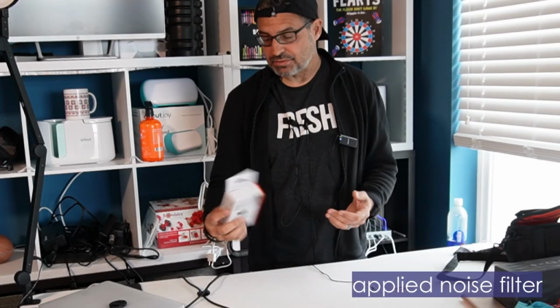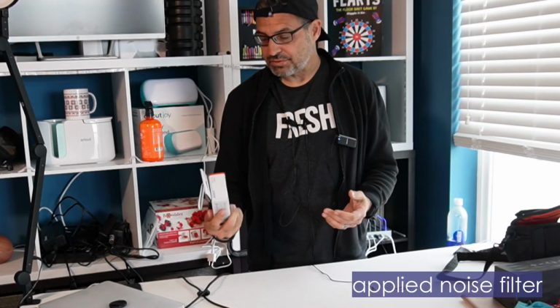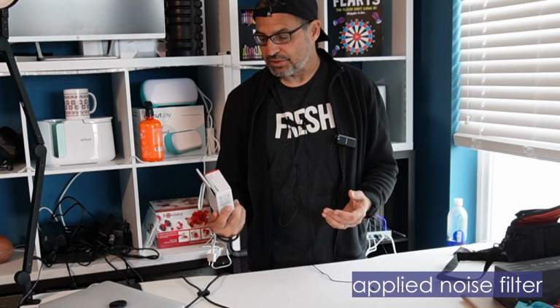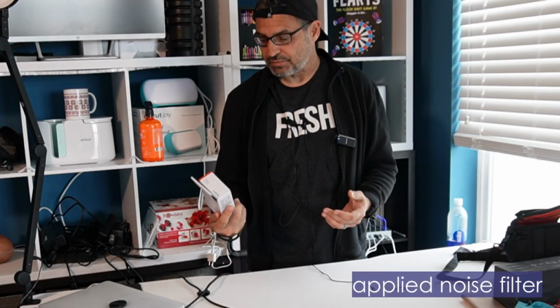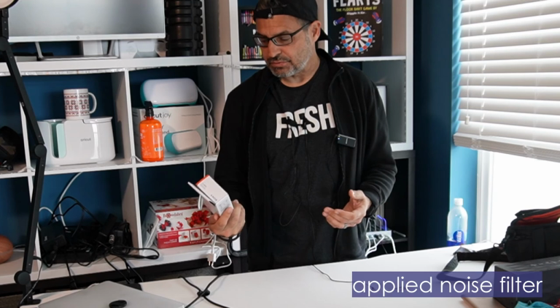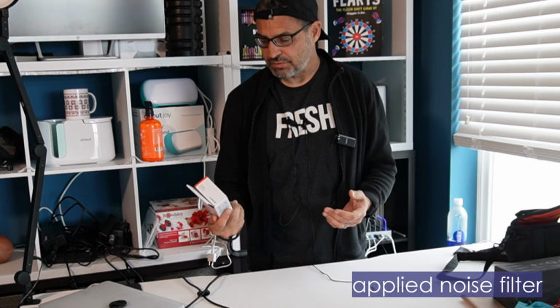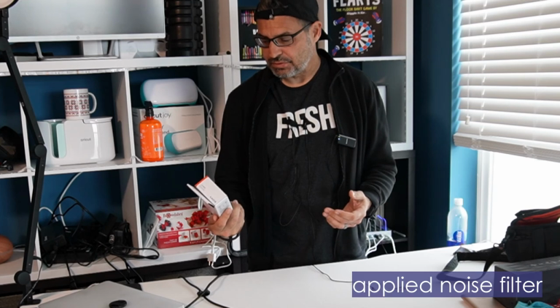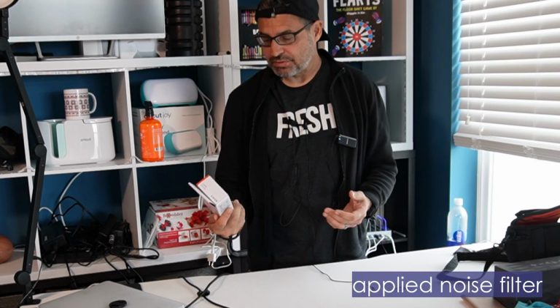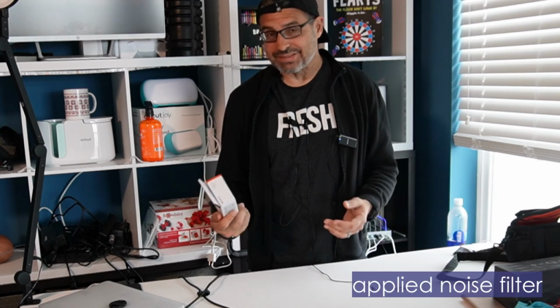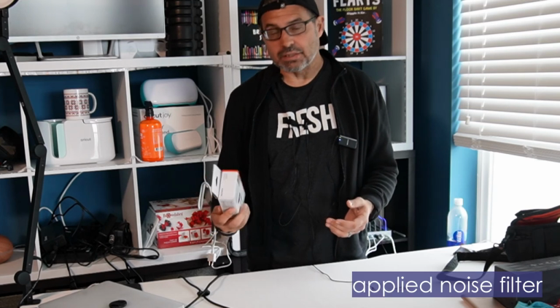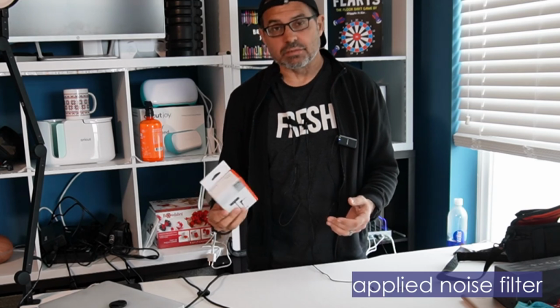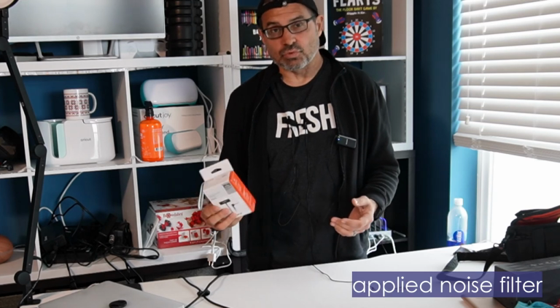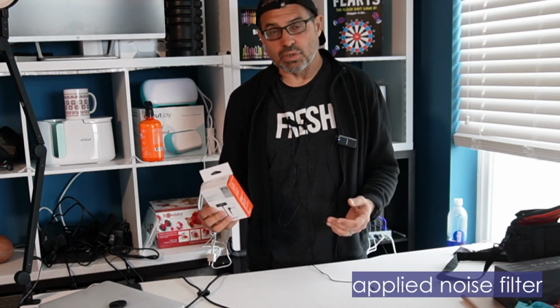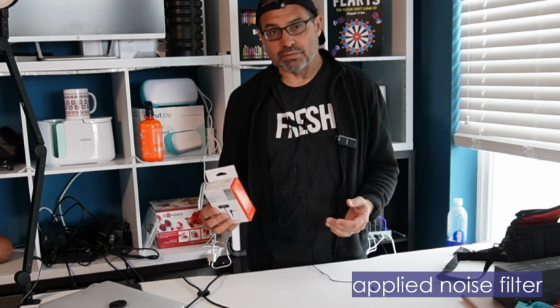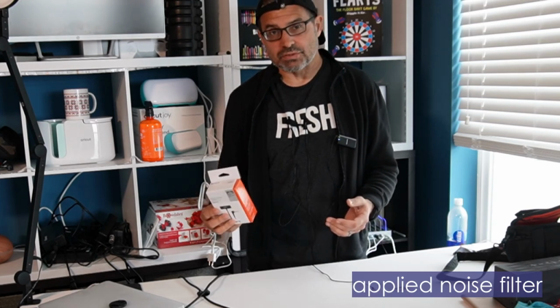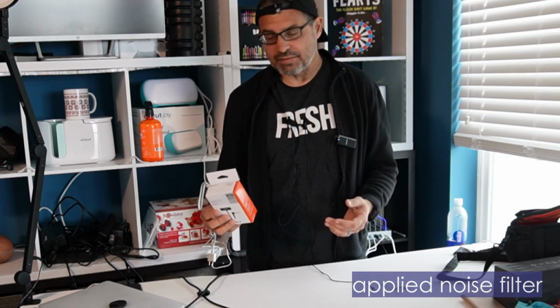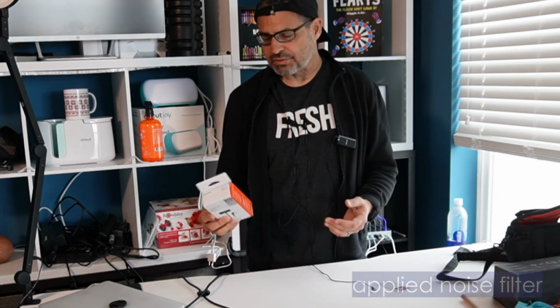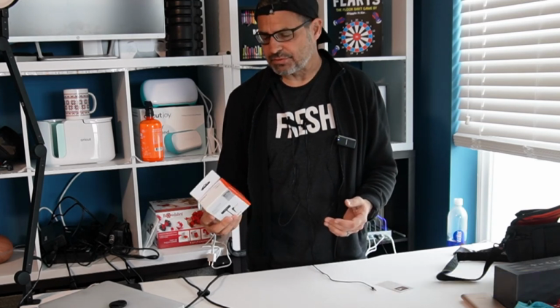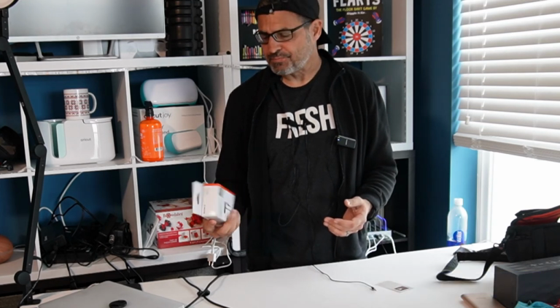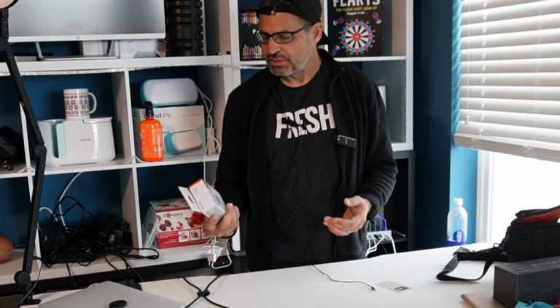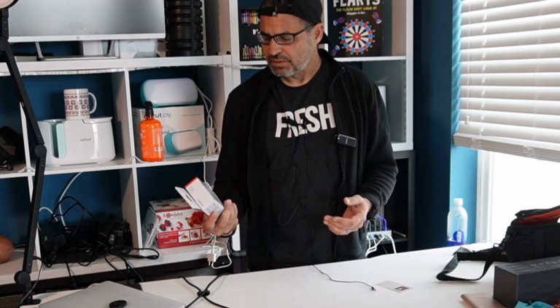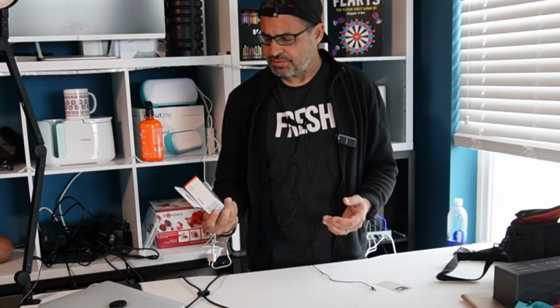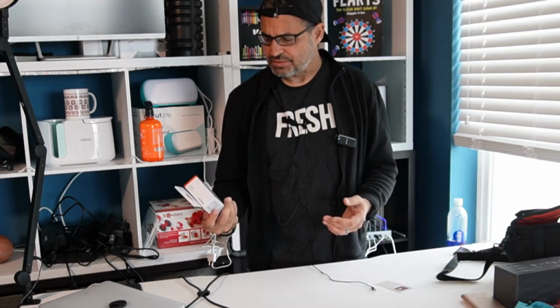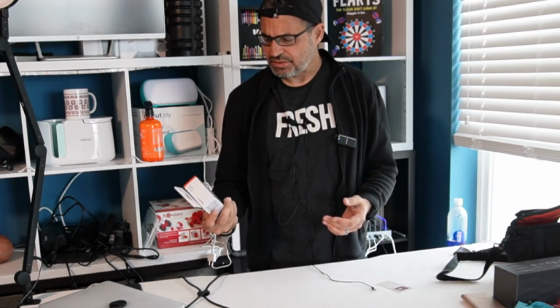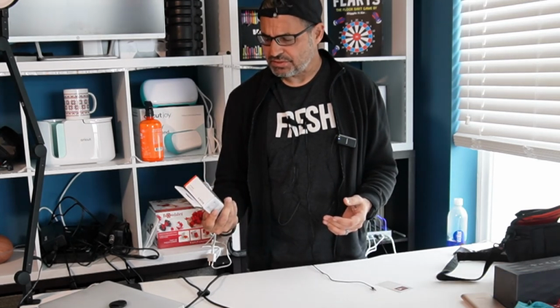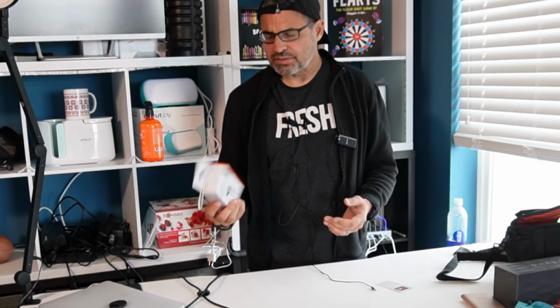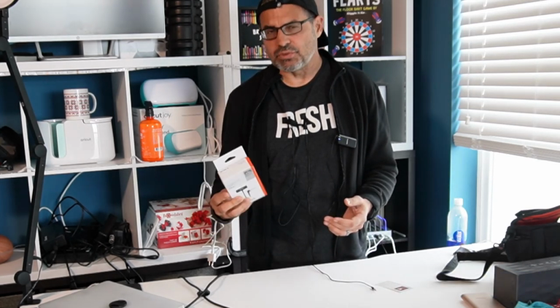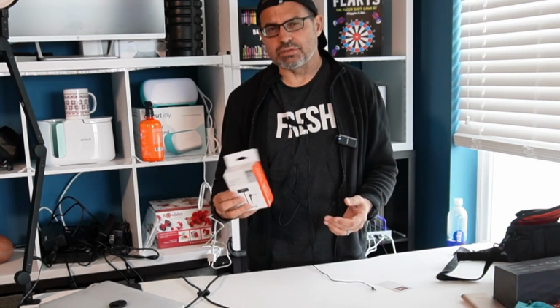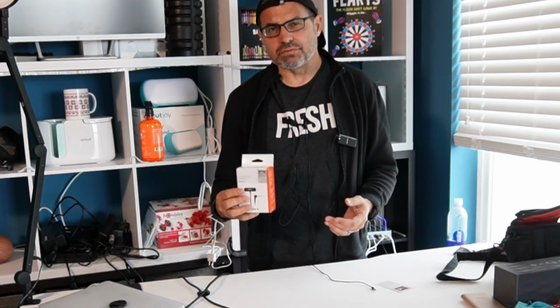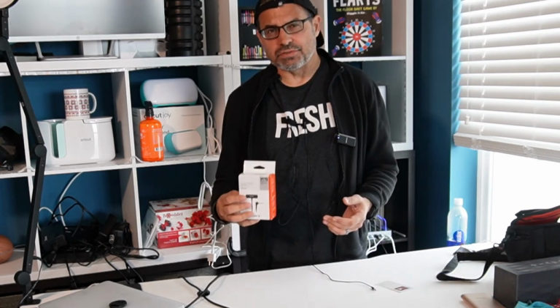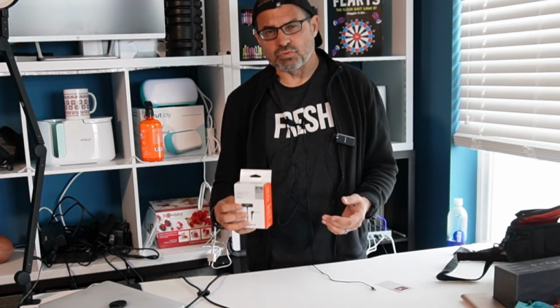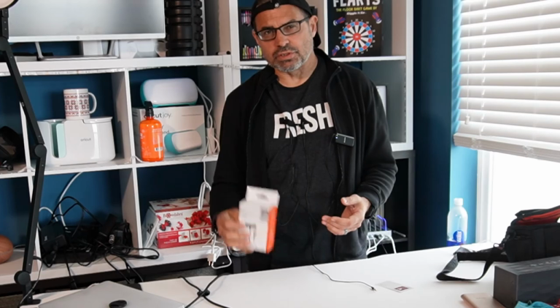It's a decent microphone. It does not come with a wireless lav system. This is the ECM LV-1.